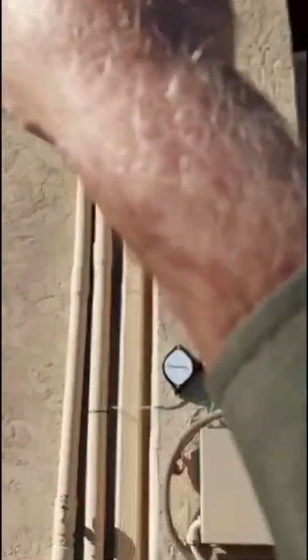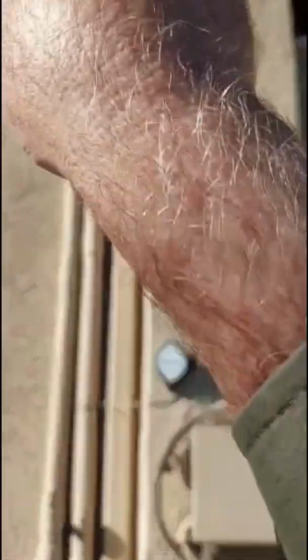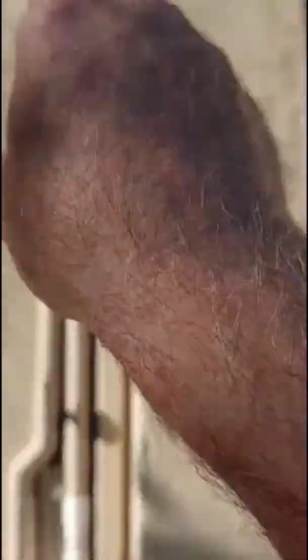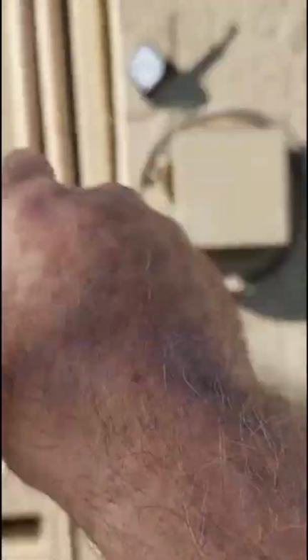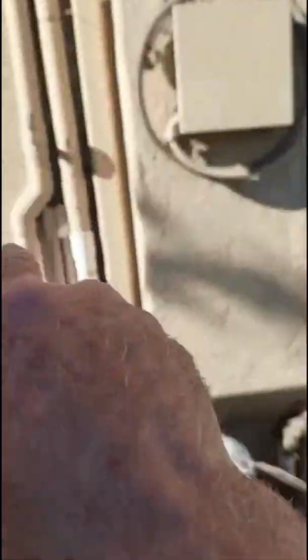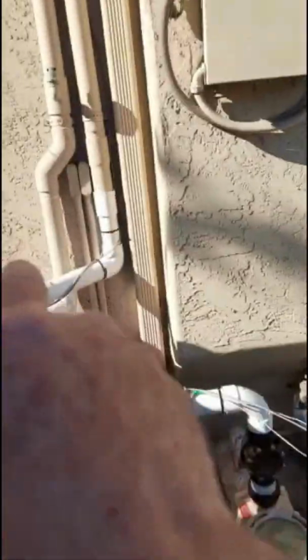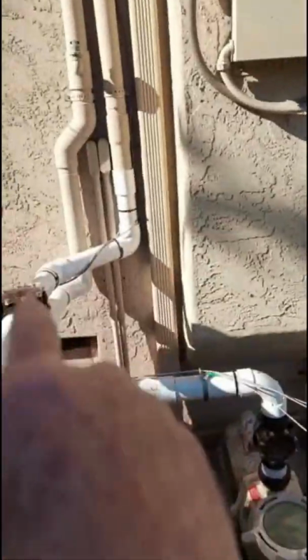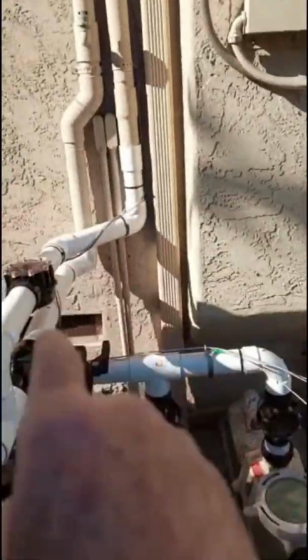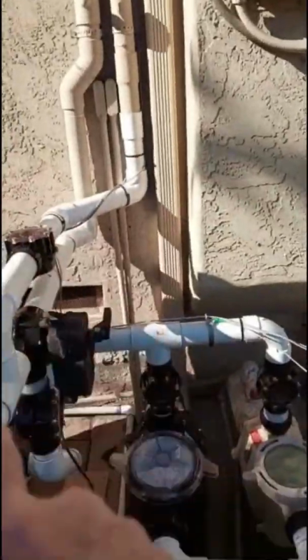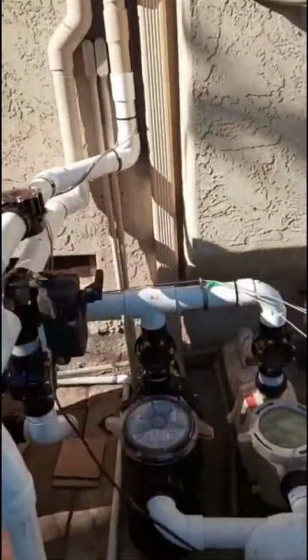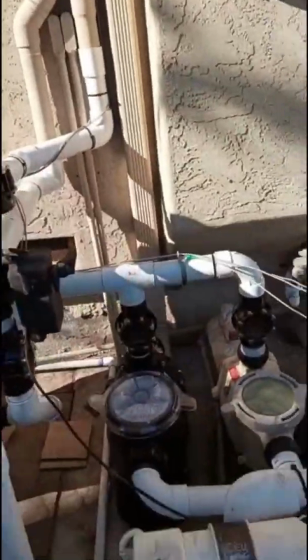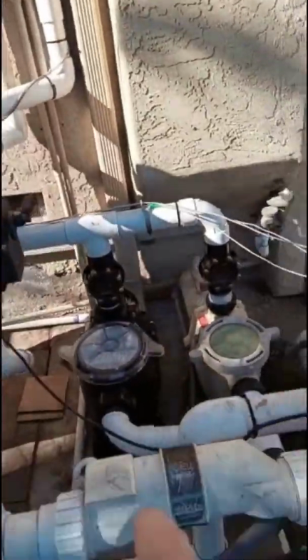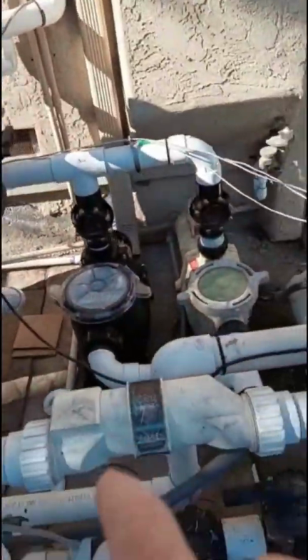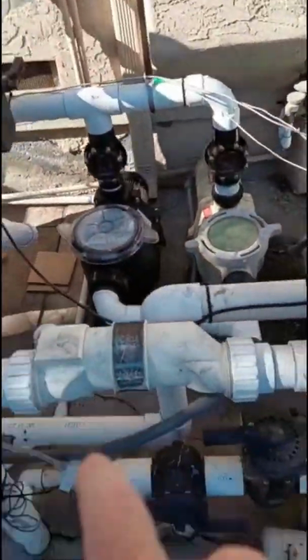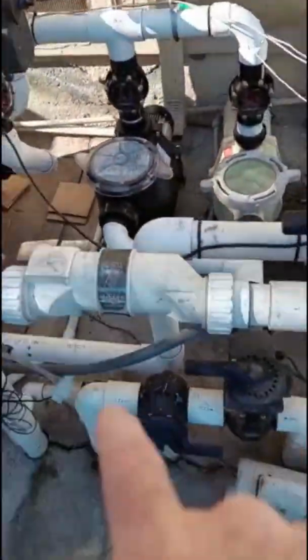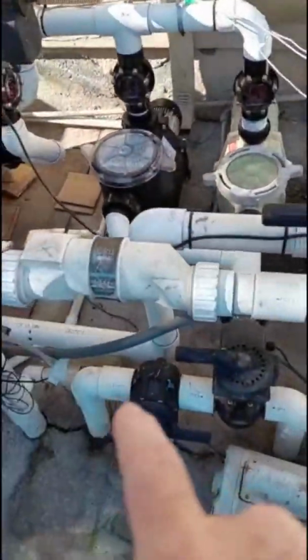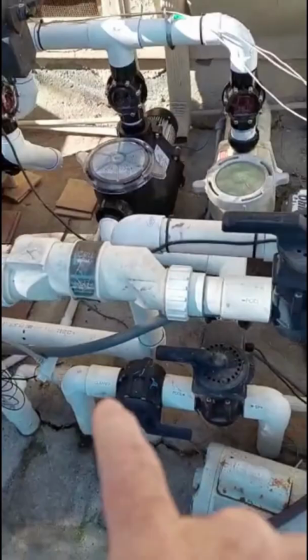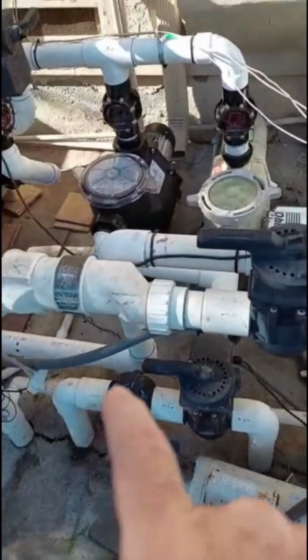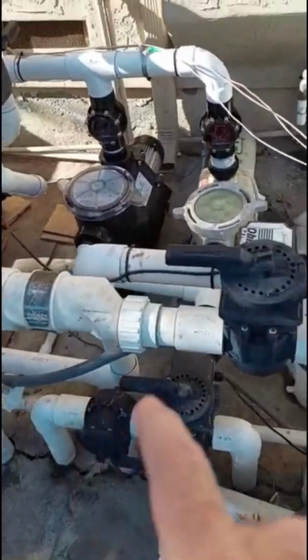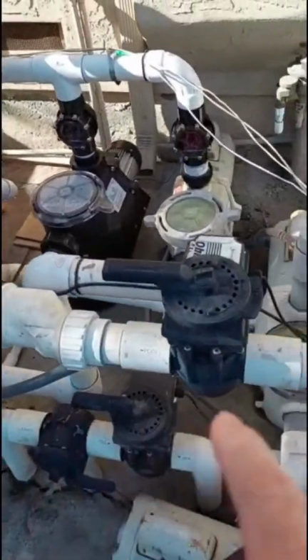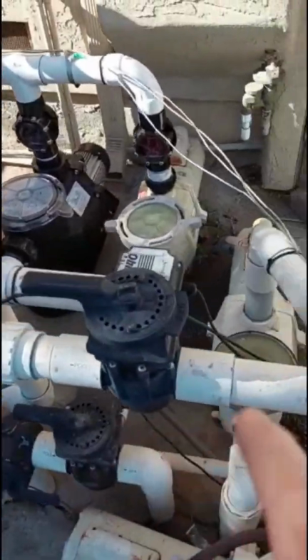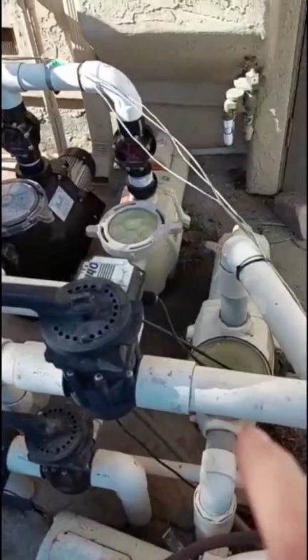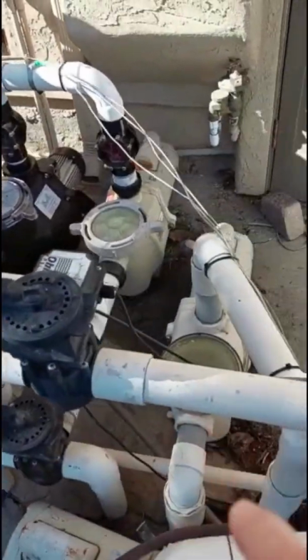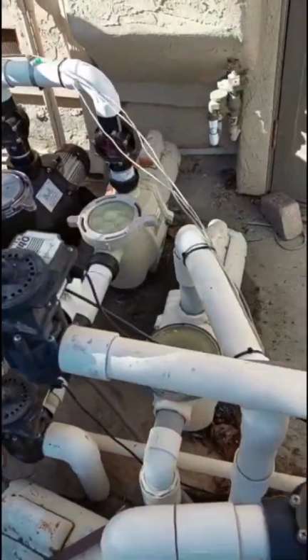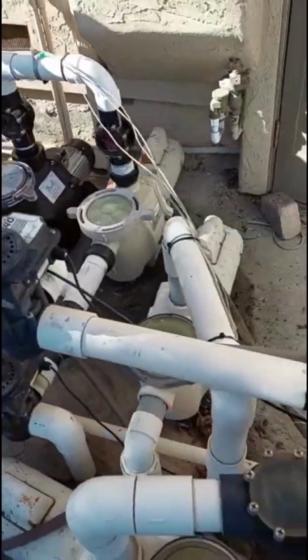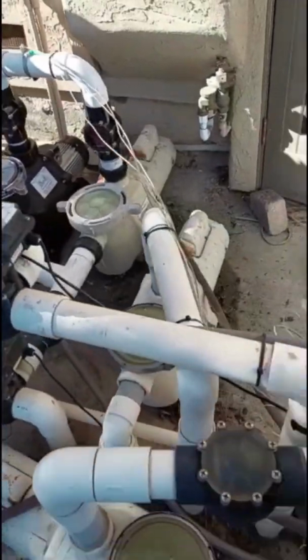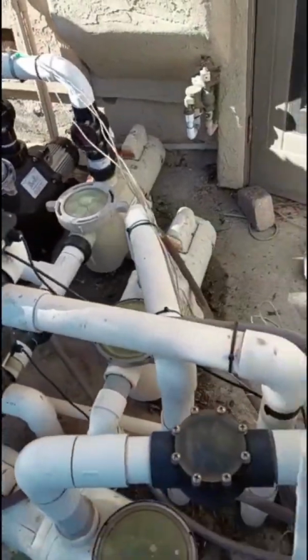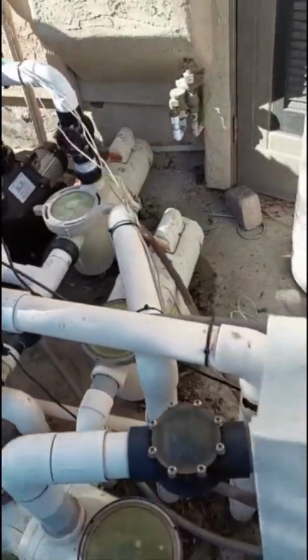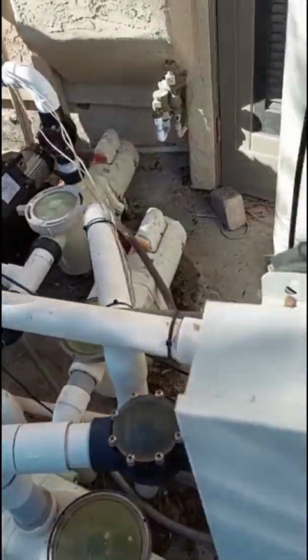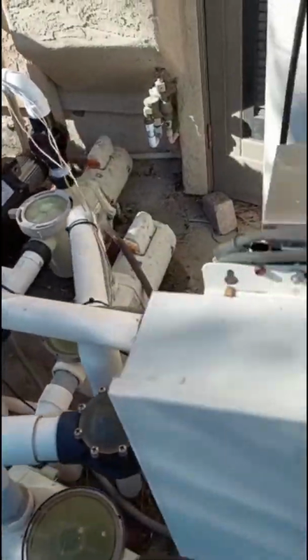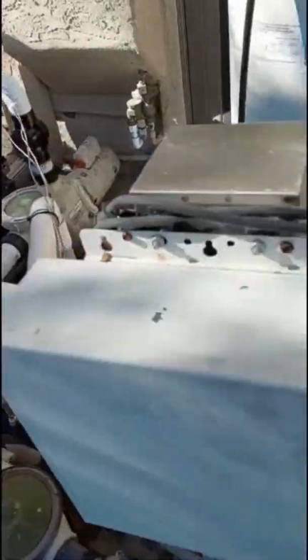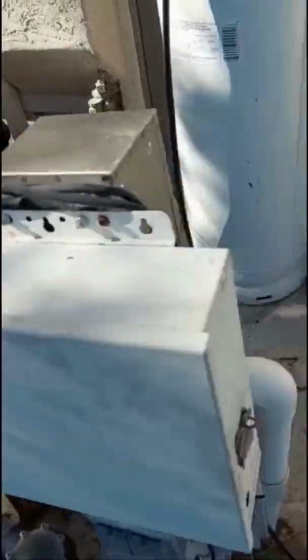It goes up to this roof and comes down here. Now the whole system is much, much more streamlined.